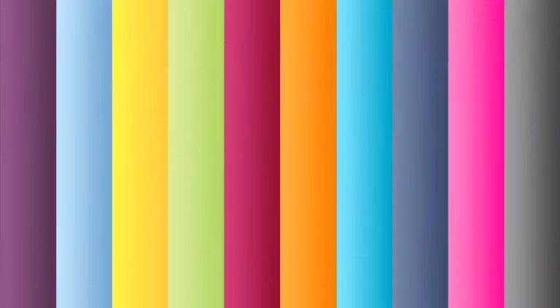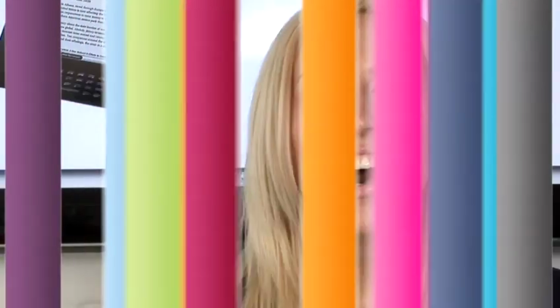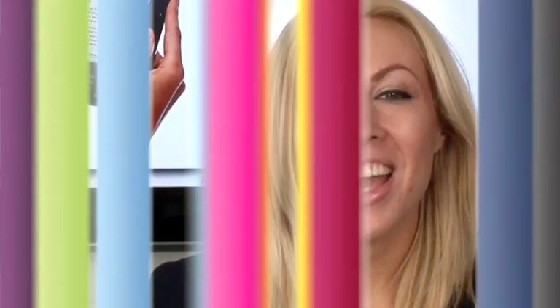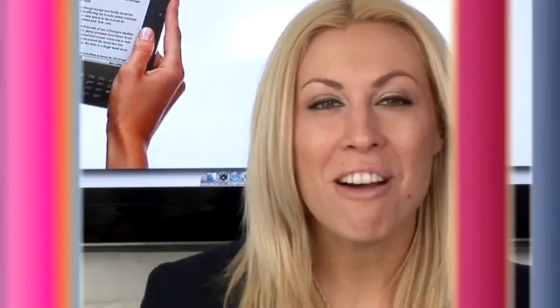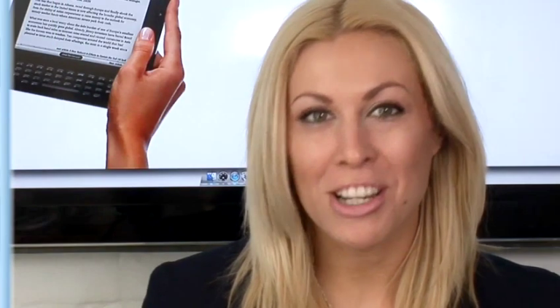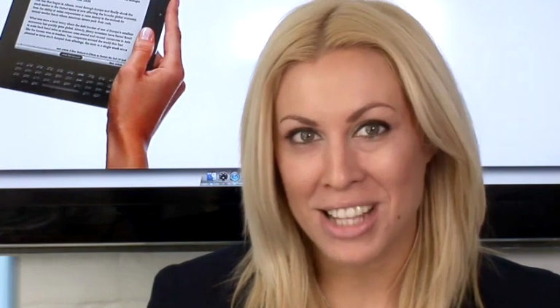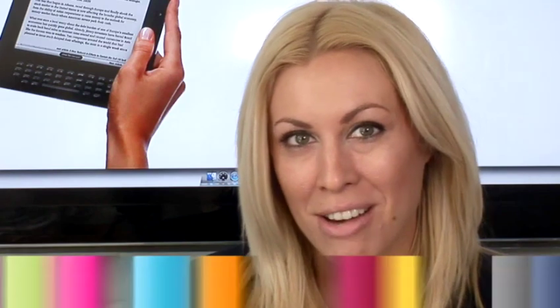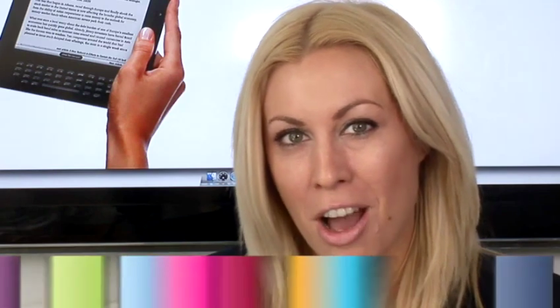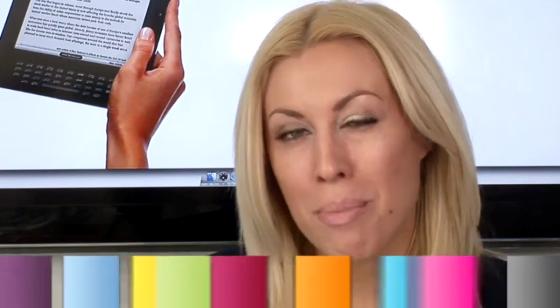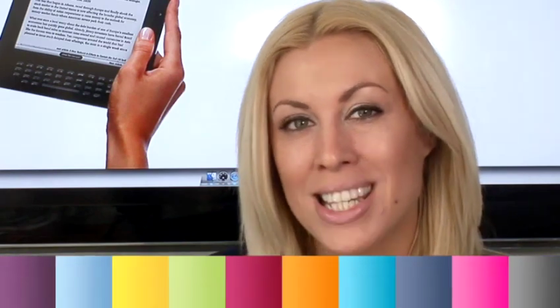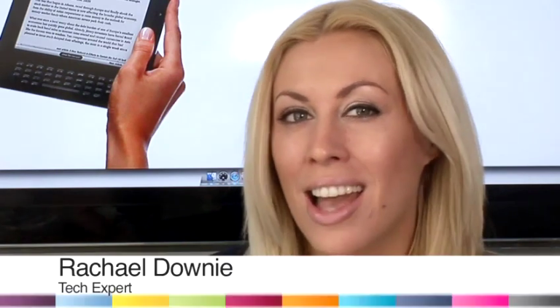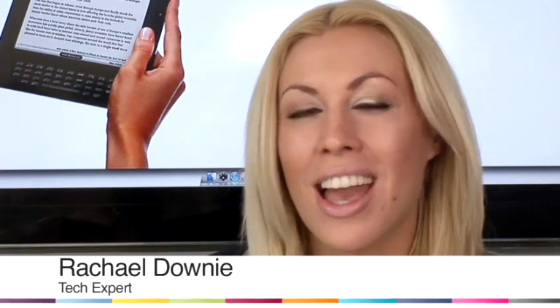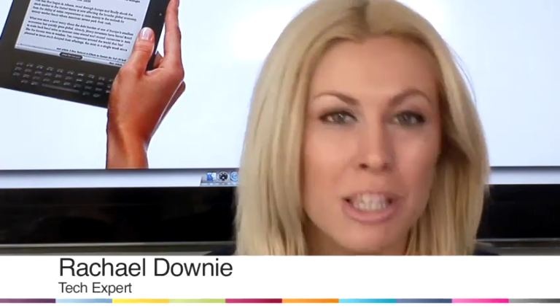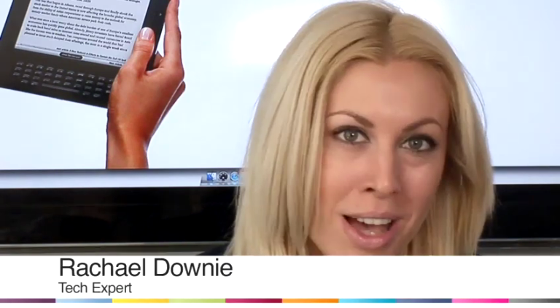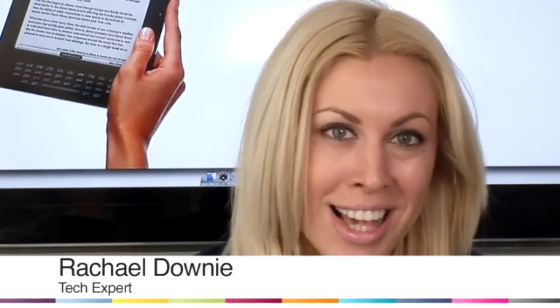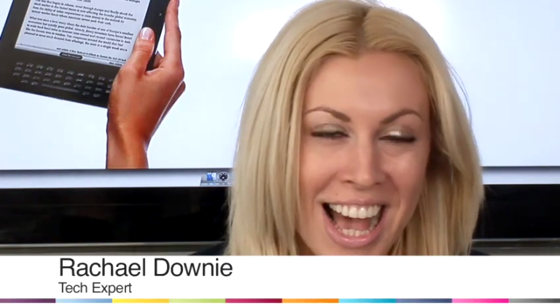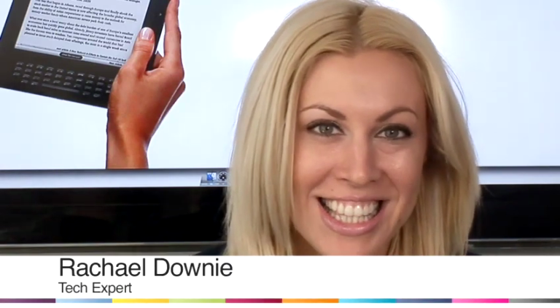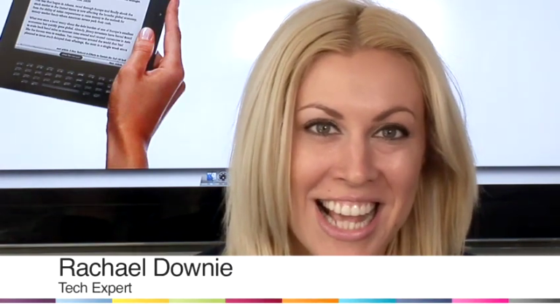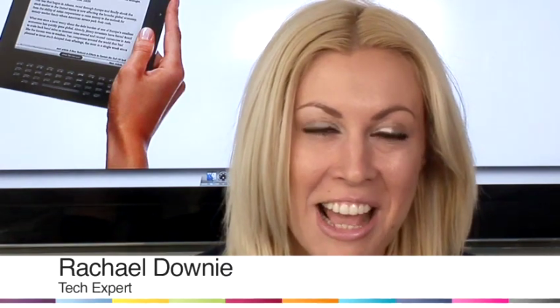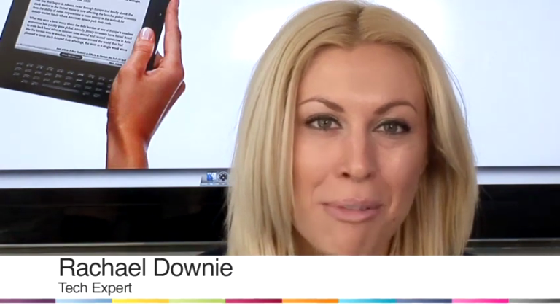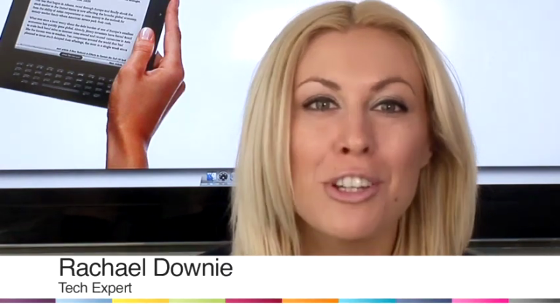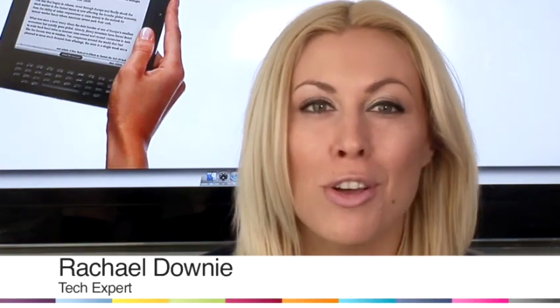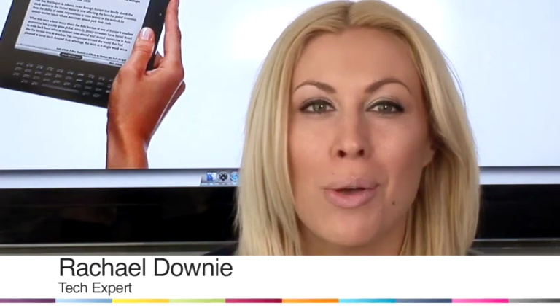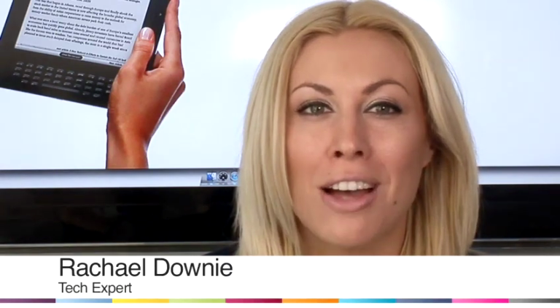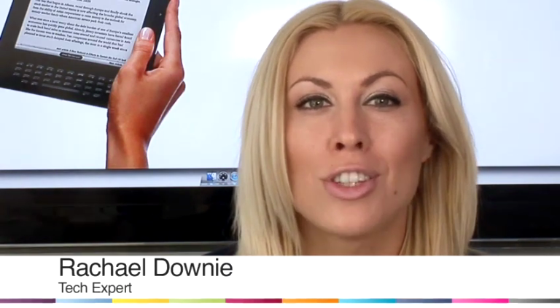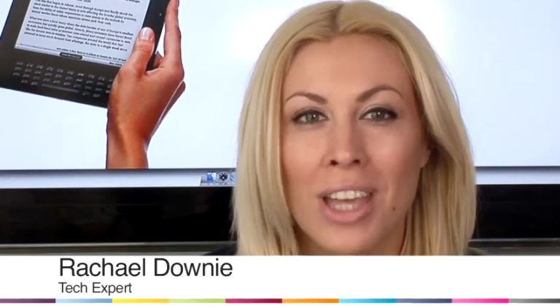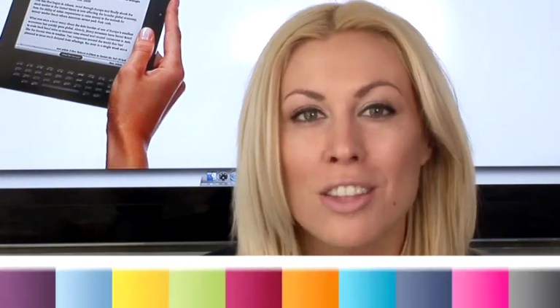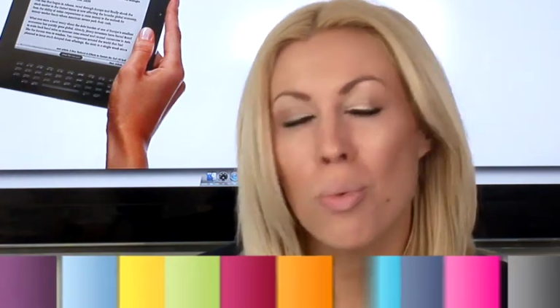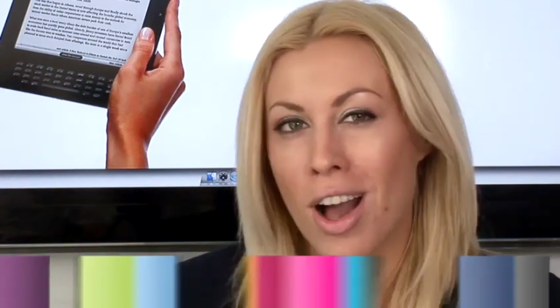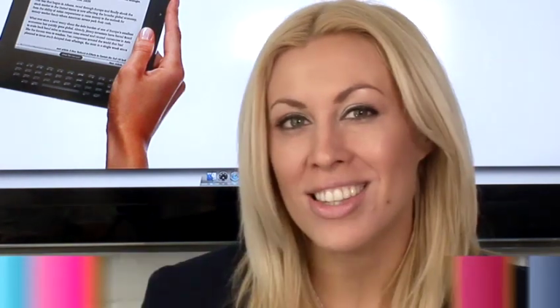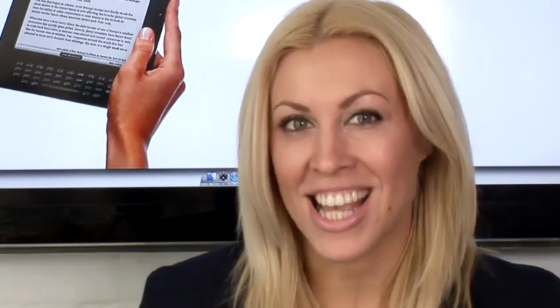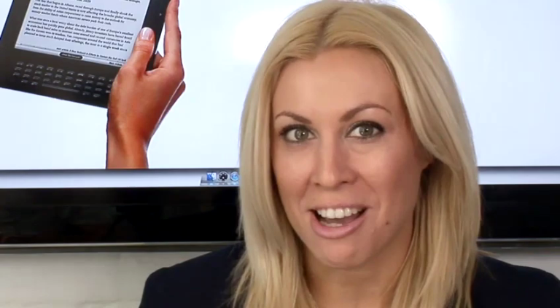Hi, I'm Rachel Downing. I'm a tech expert and today I'm going to show you how to do Kindle wireless setup.